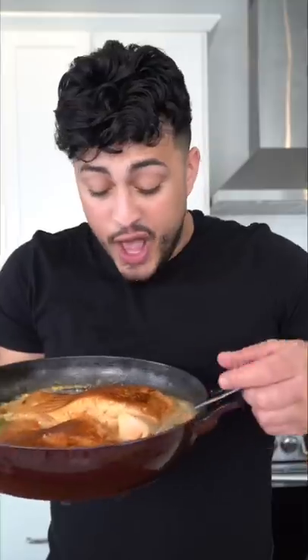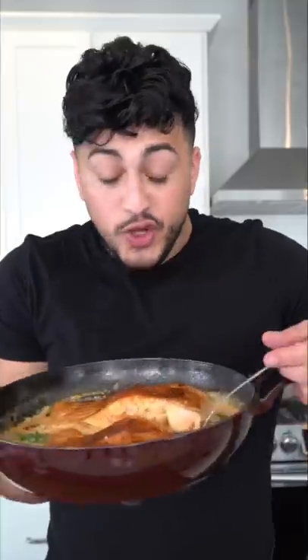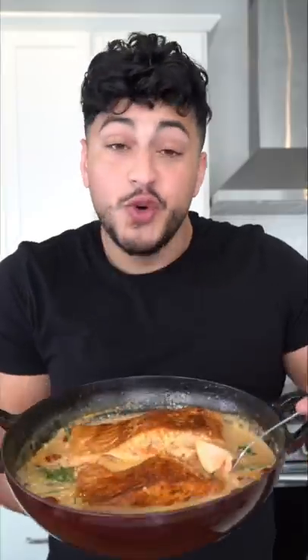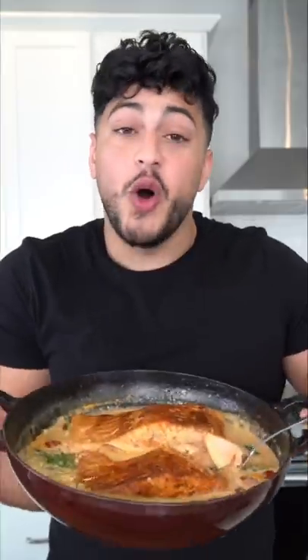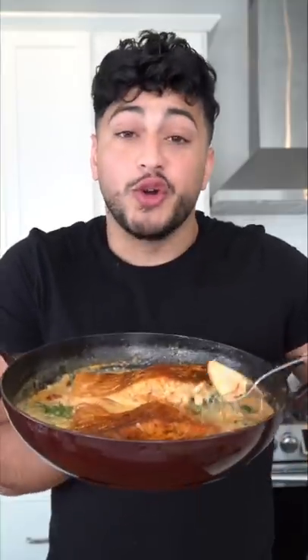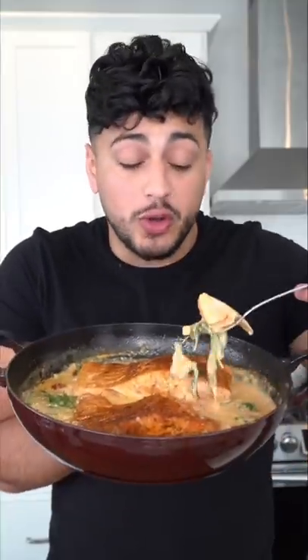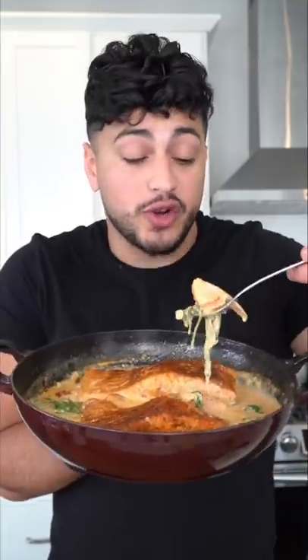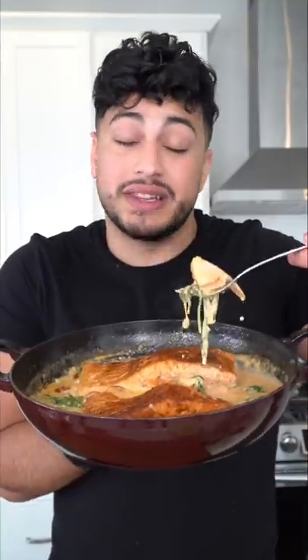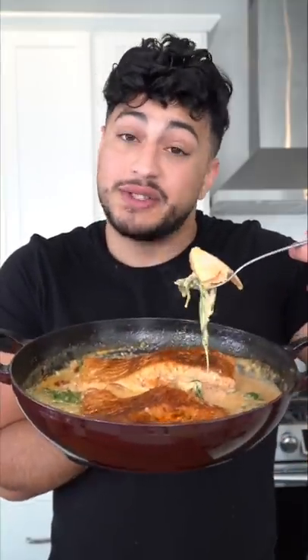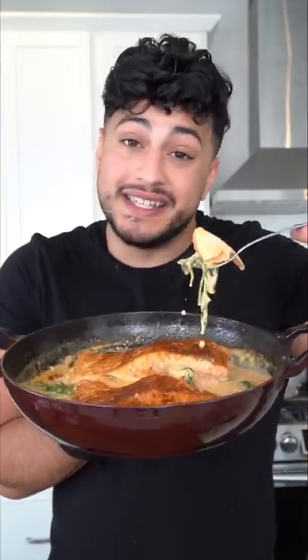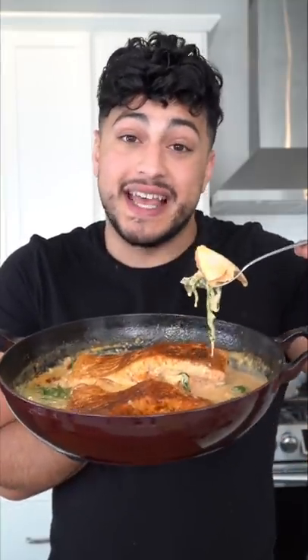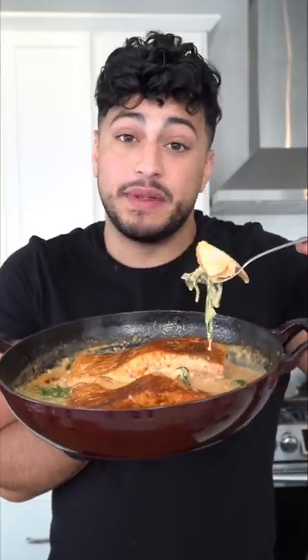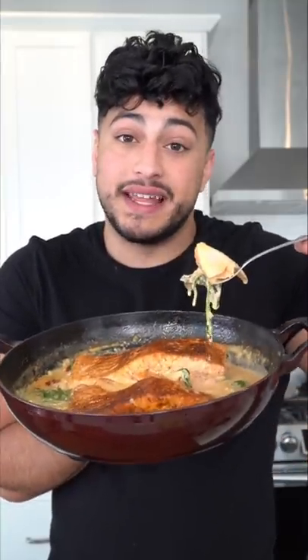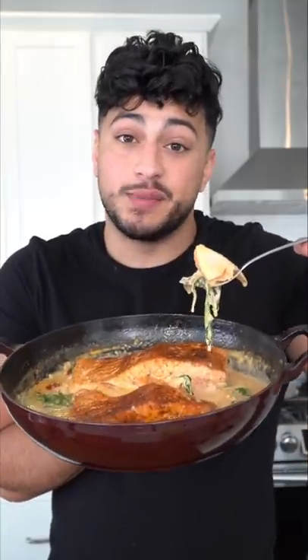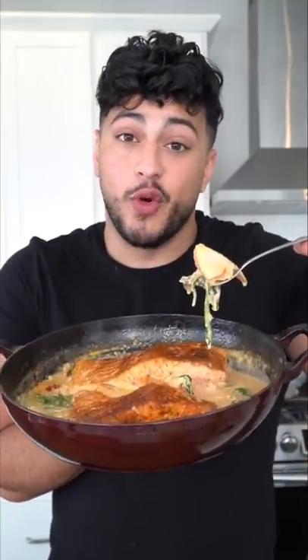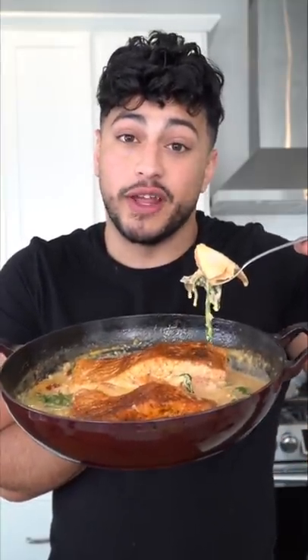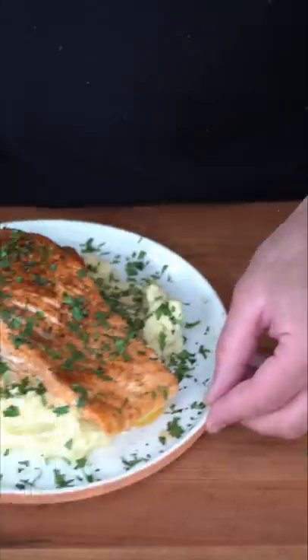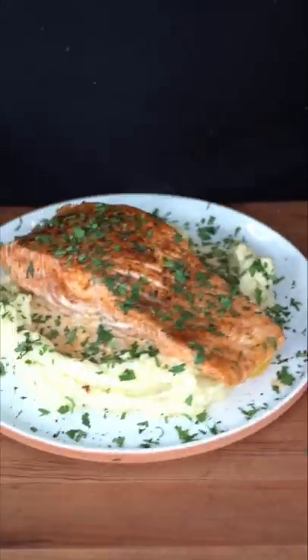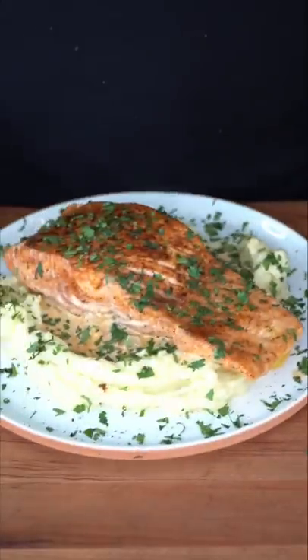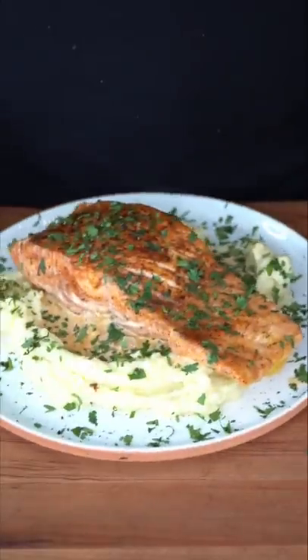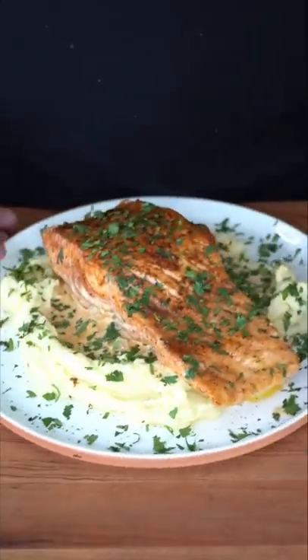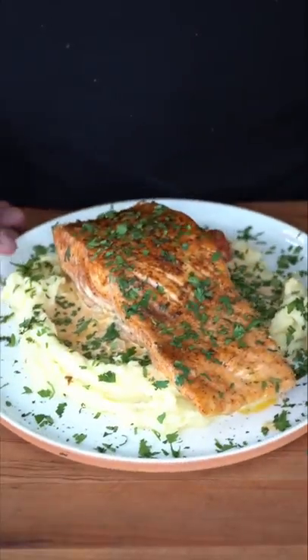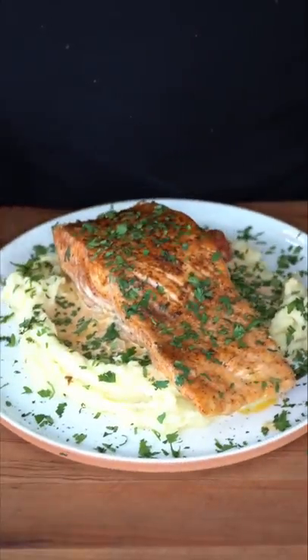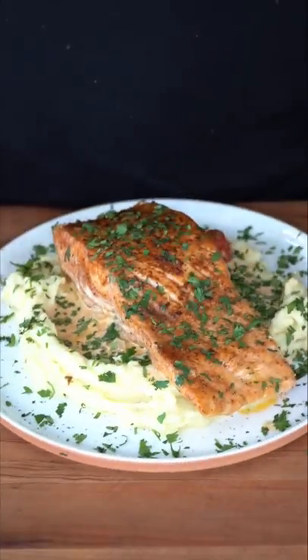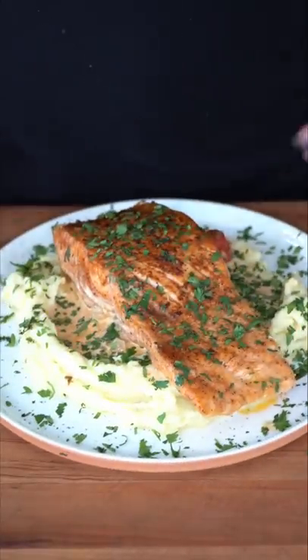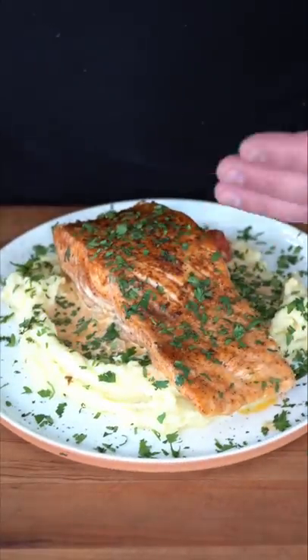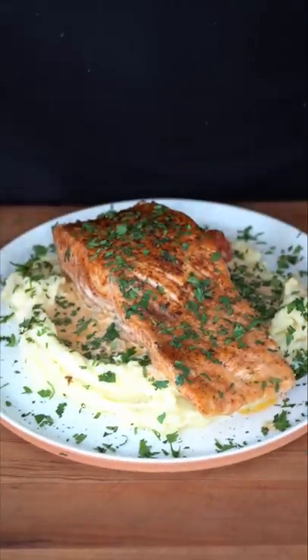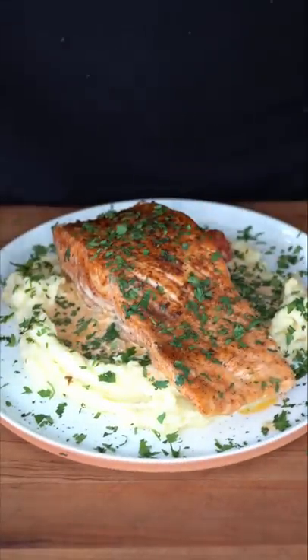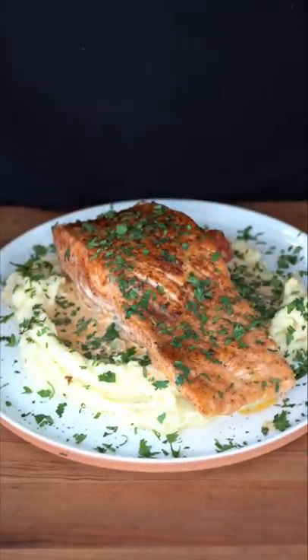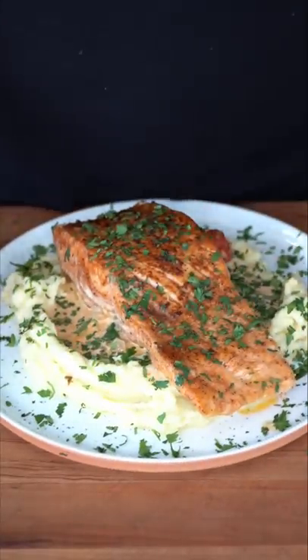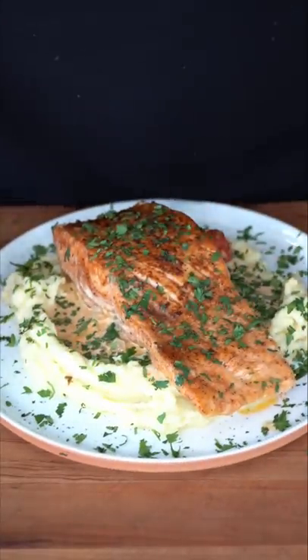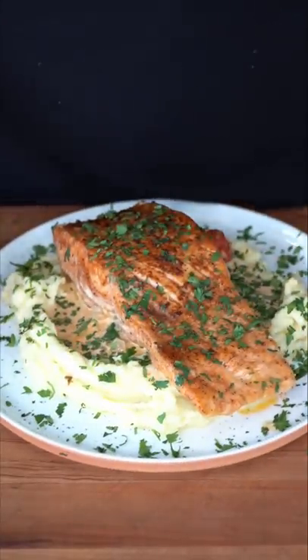You are no longer allowed to eat salmon that is boring. Absolutely incredible. Don't ask me why there's so much parsley.